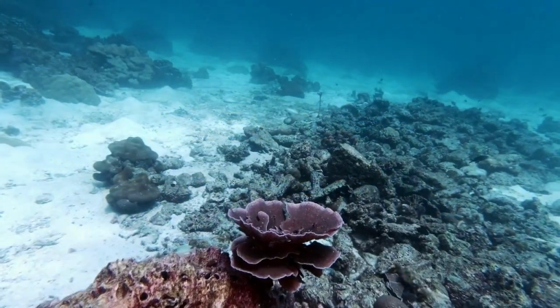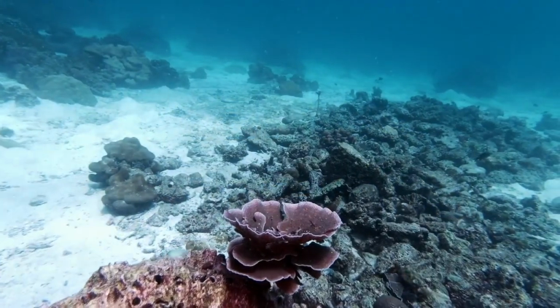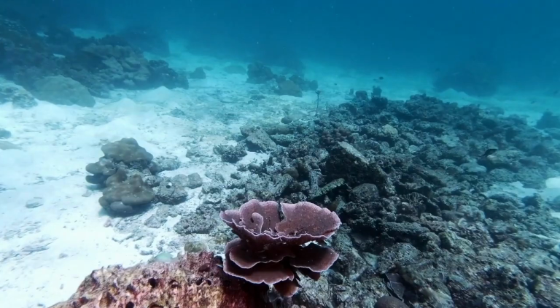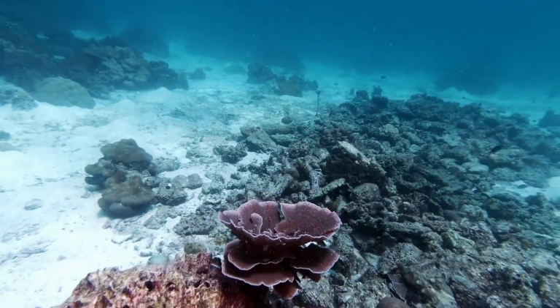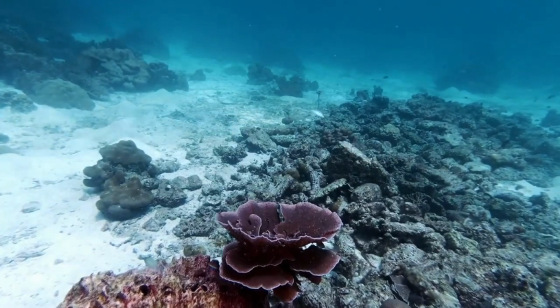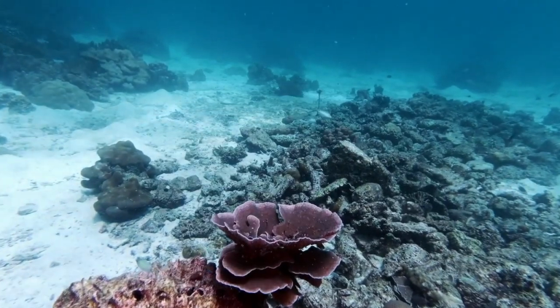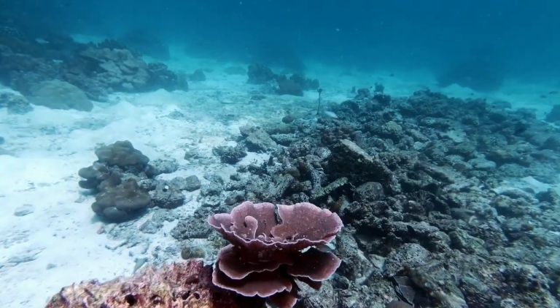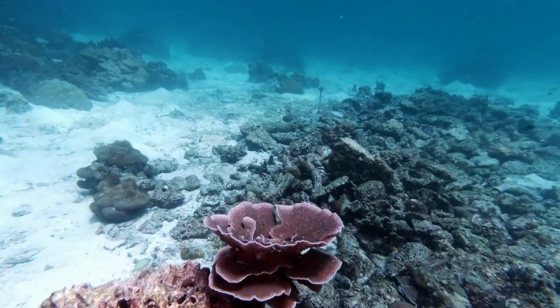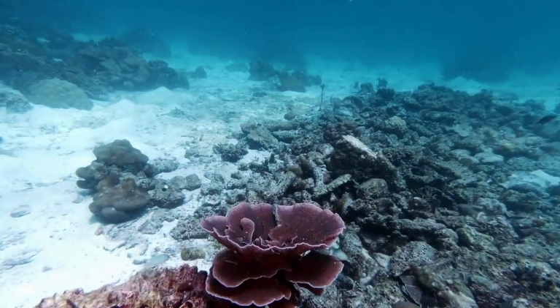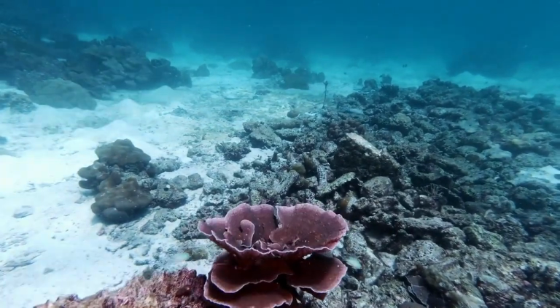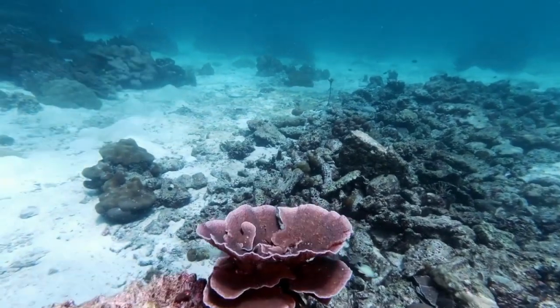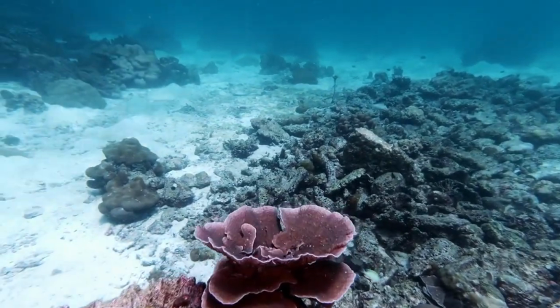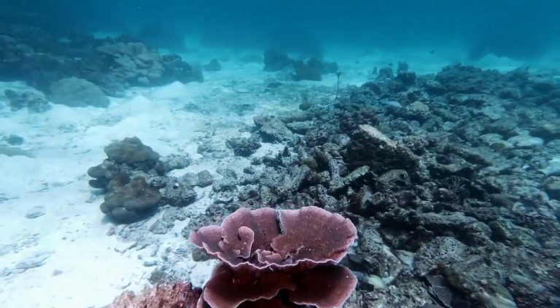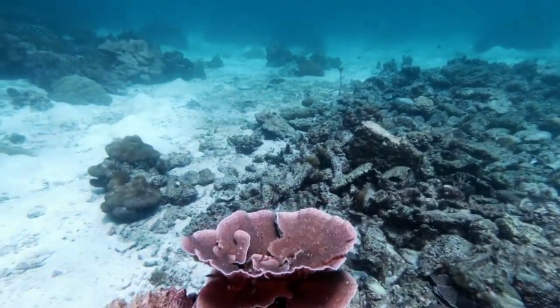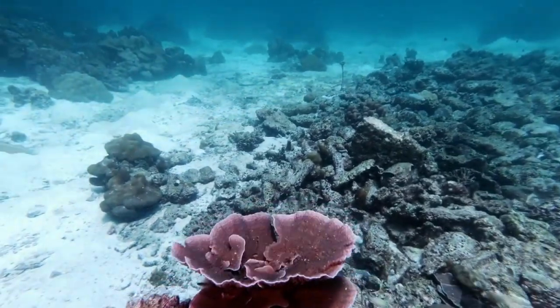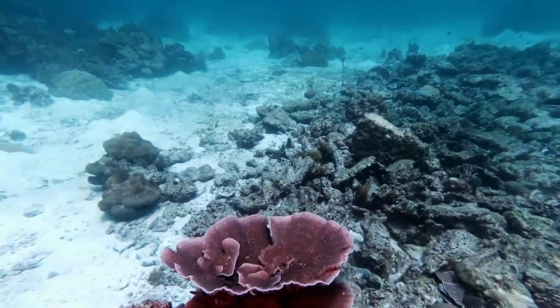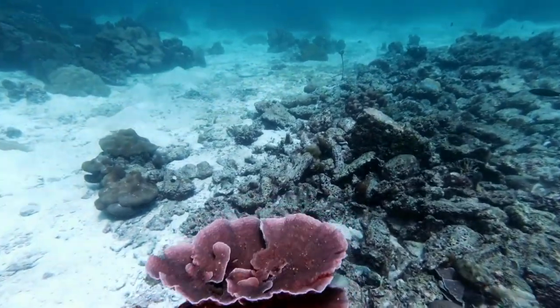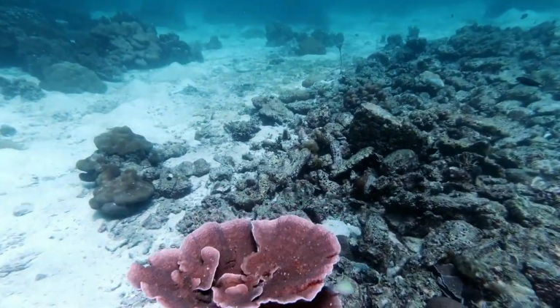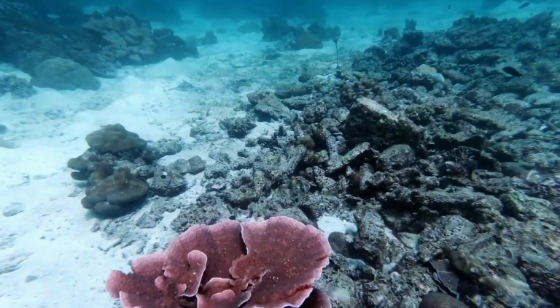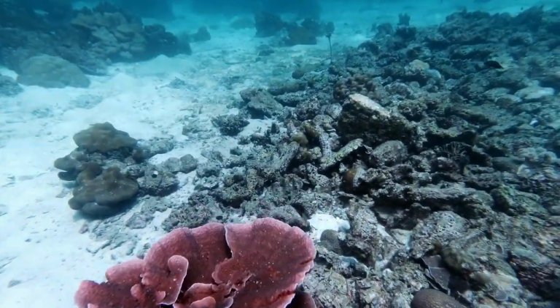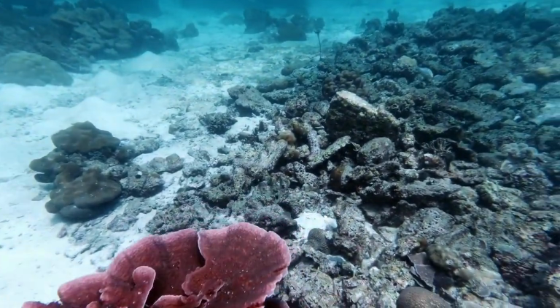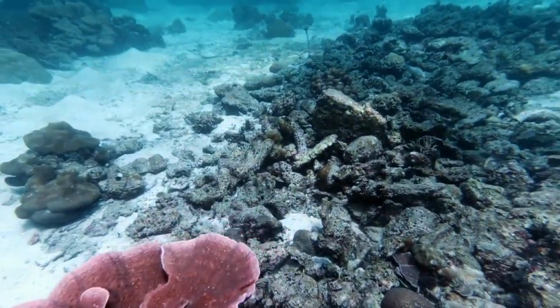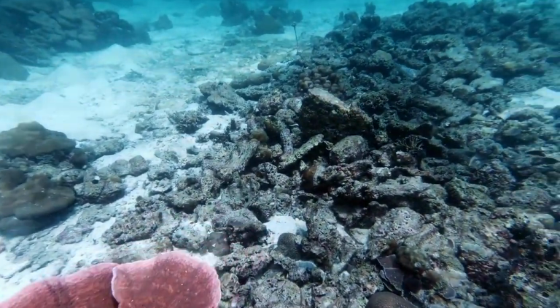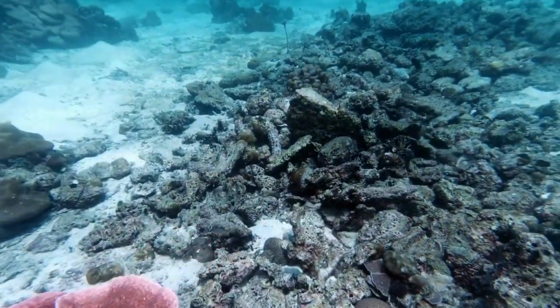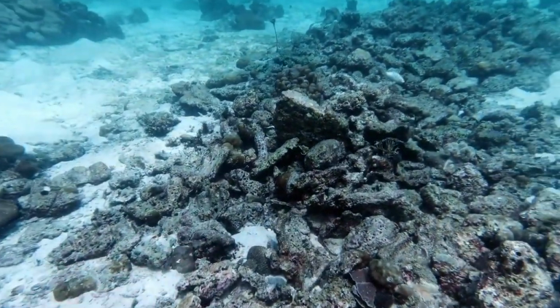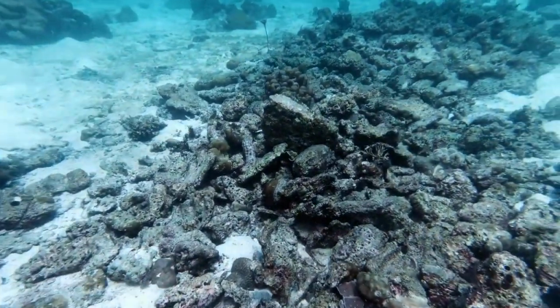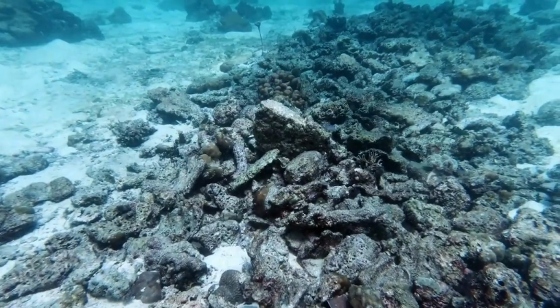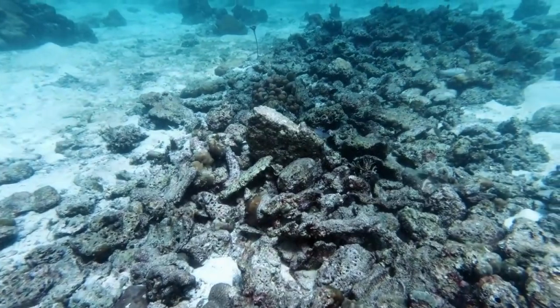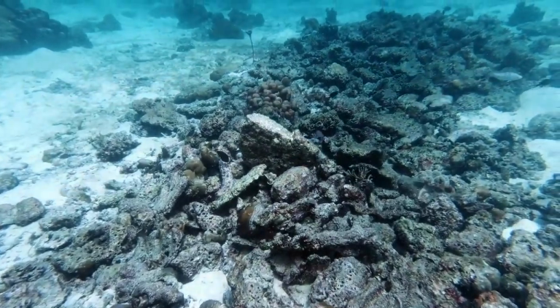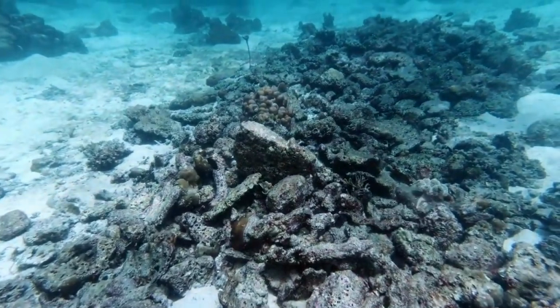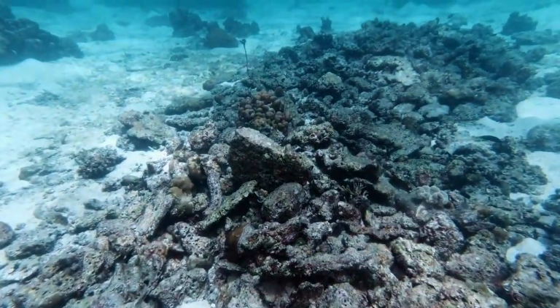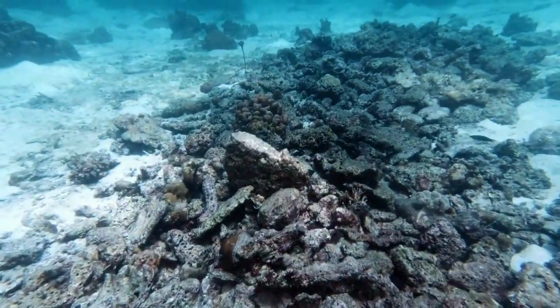Efforts are being made to restore damaged coral reefs through methods like coral transplantation and artificial reef structures.